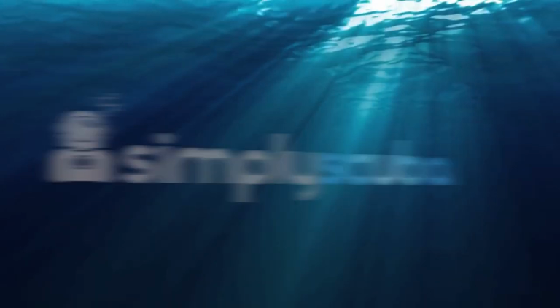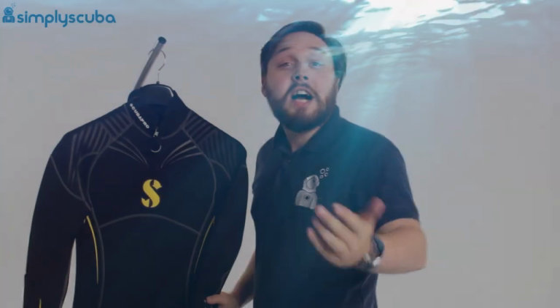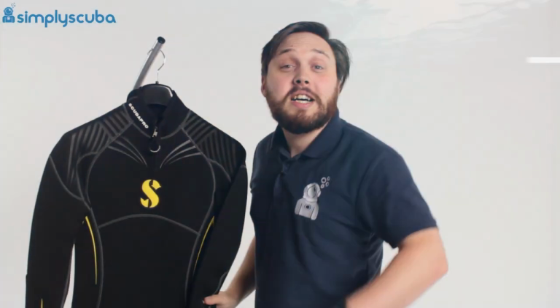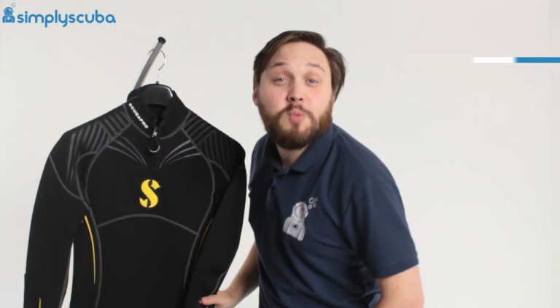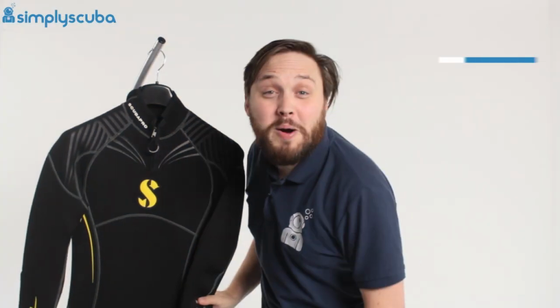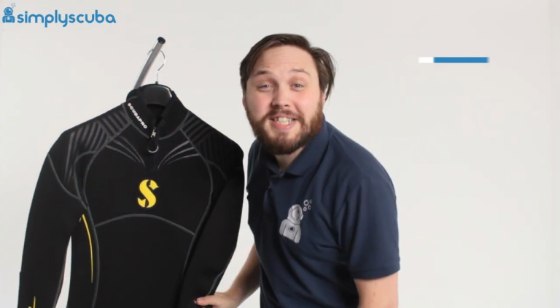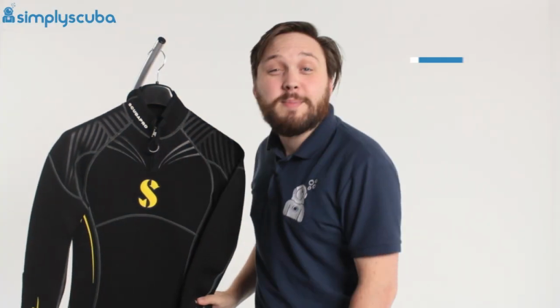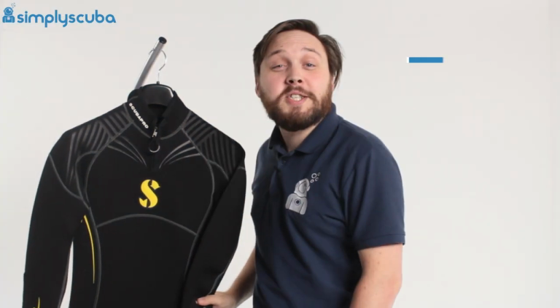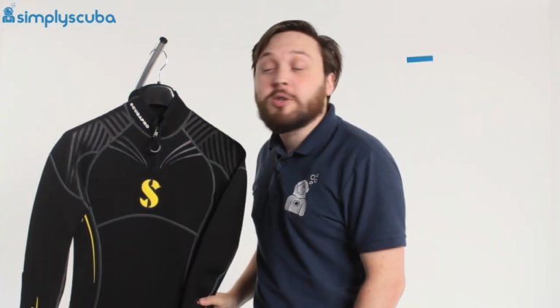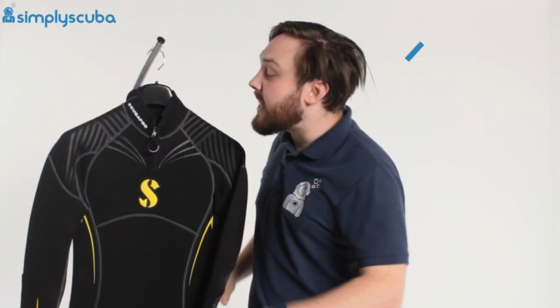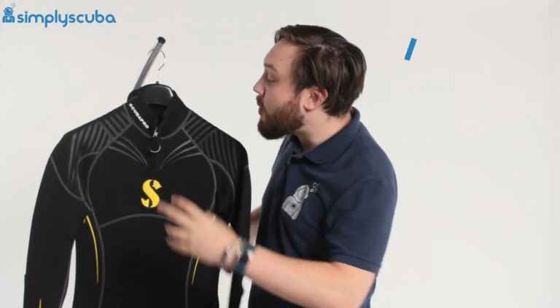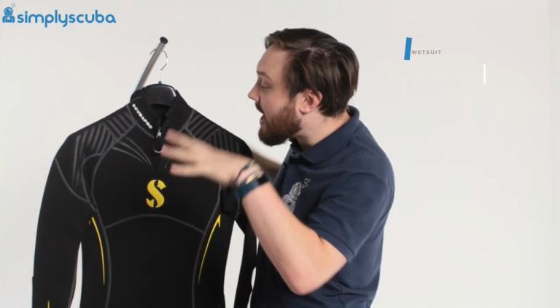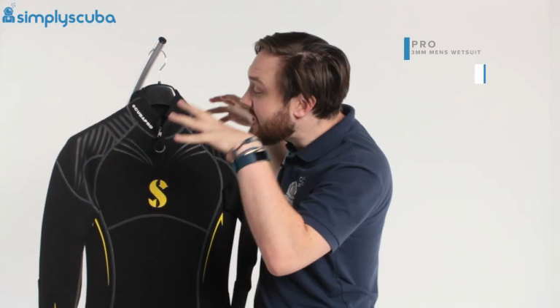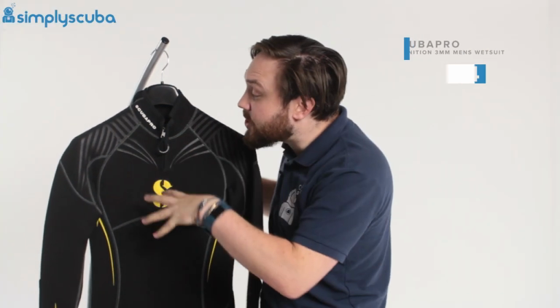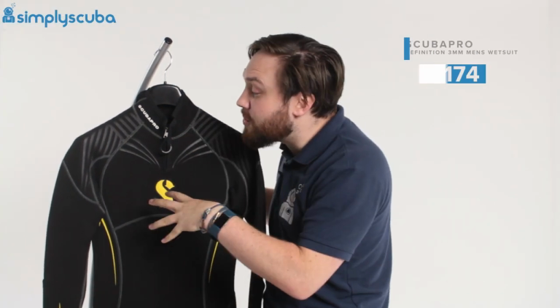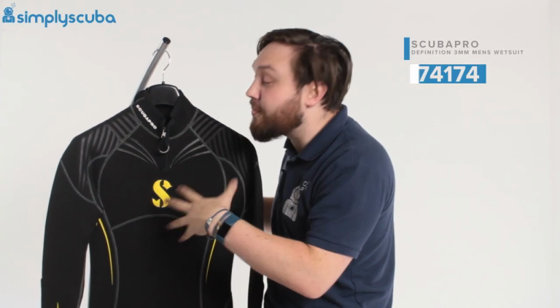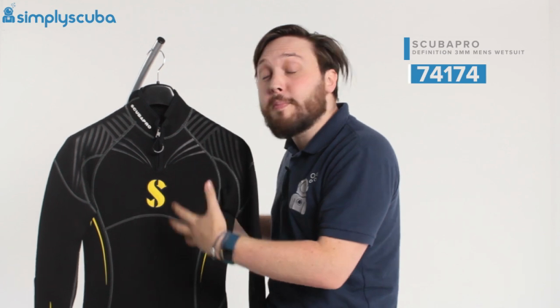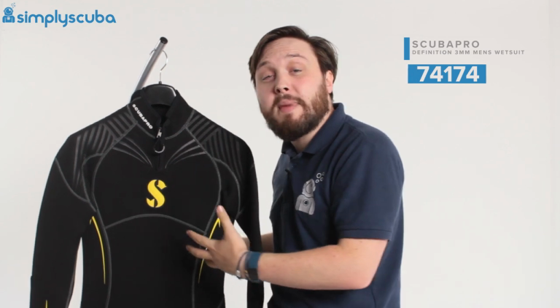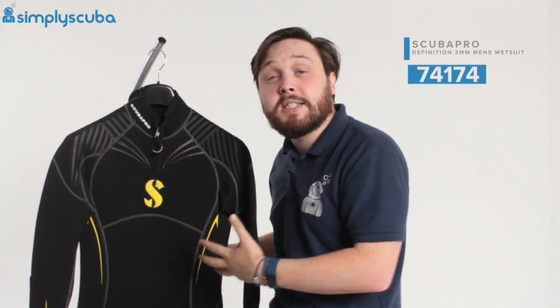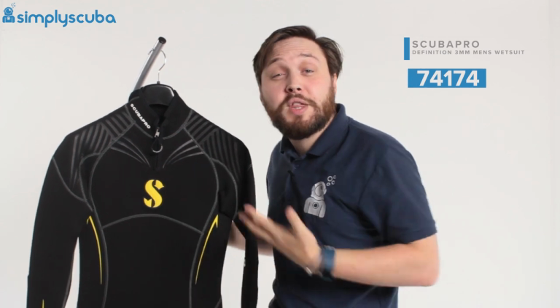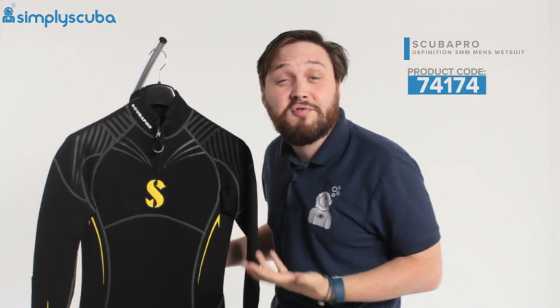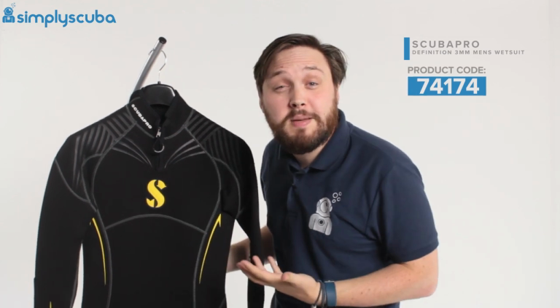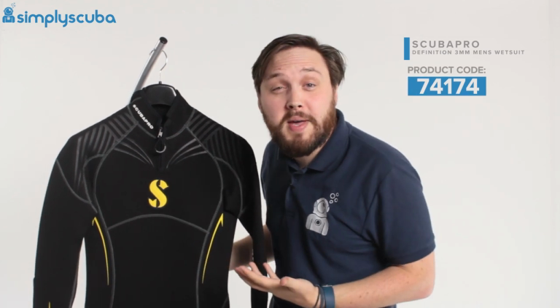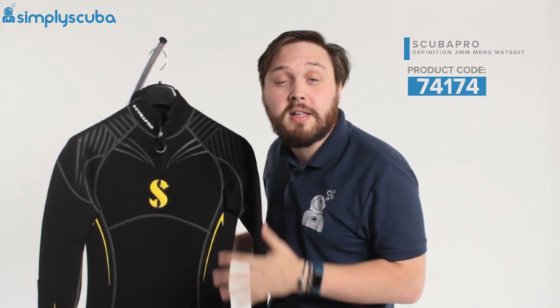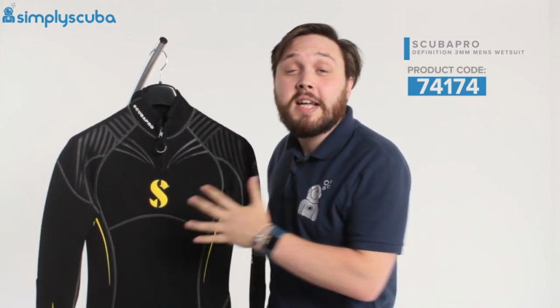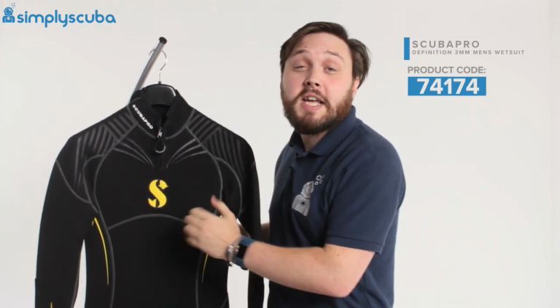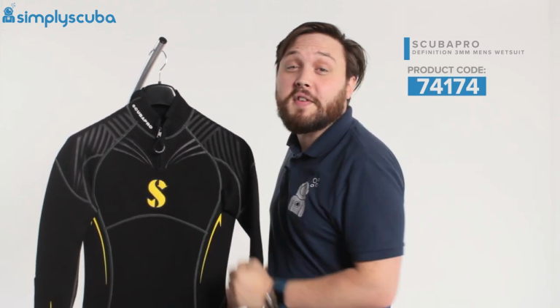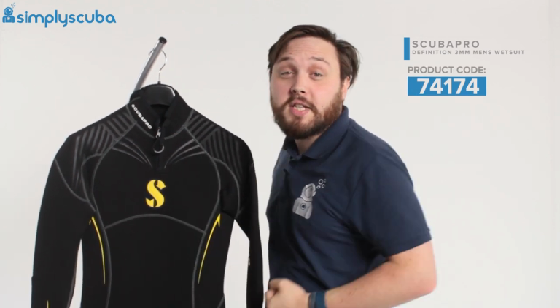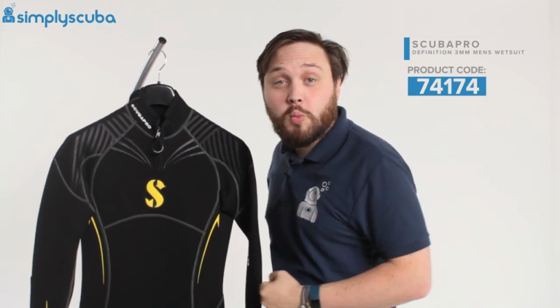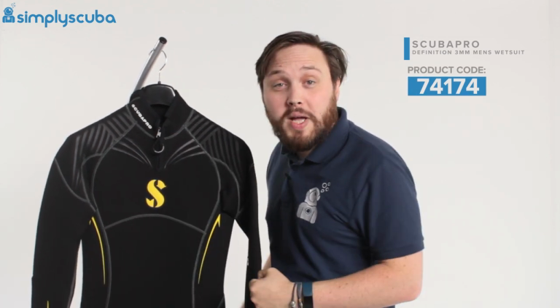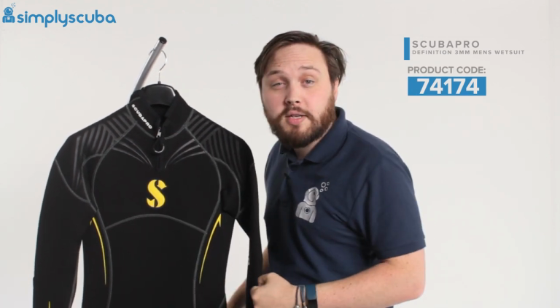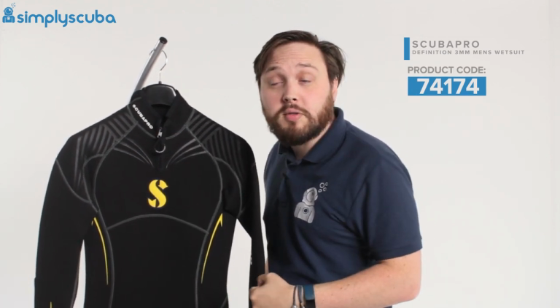Hi guys, welcome to Simply Scuba. Here we have the ScubaPro Men's 3mm Definition wetsuit.